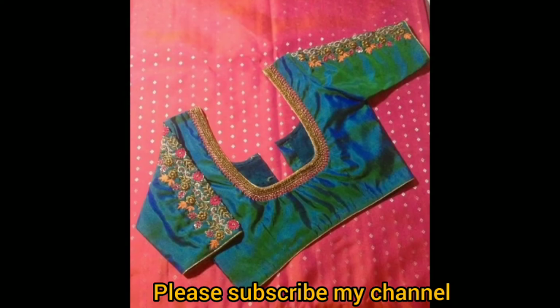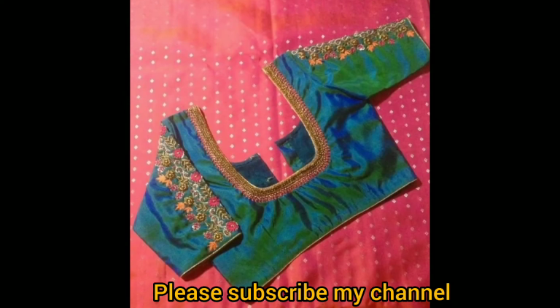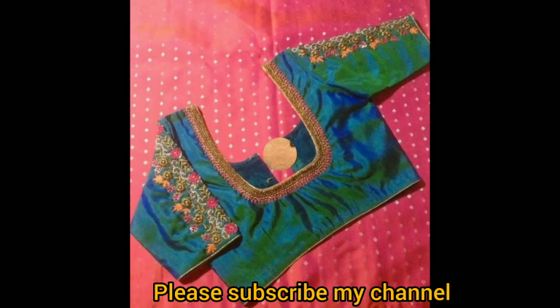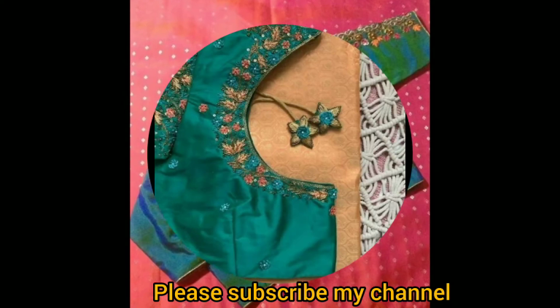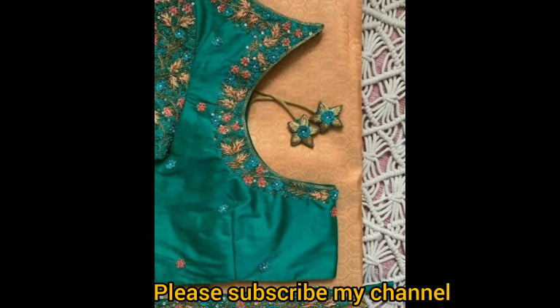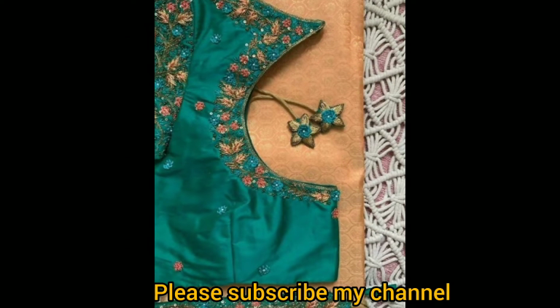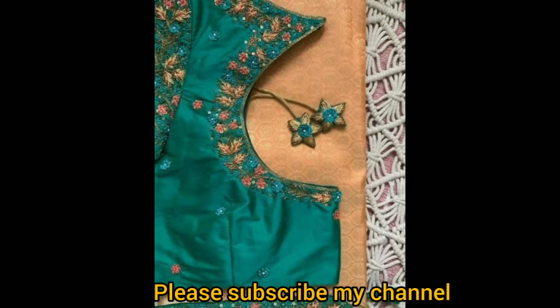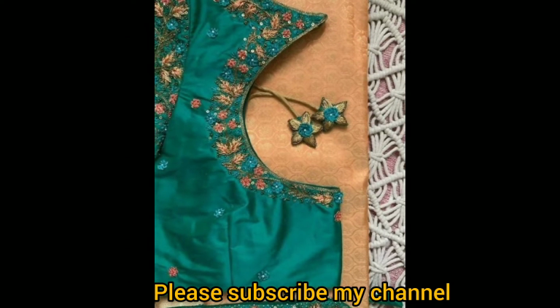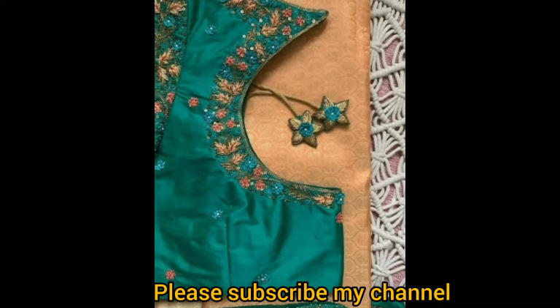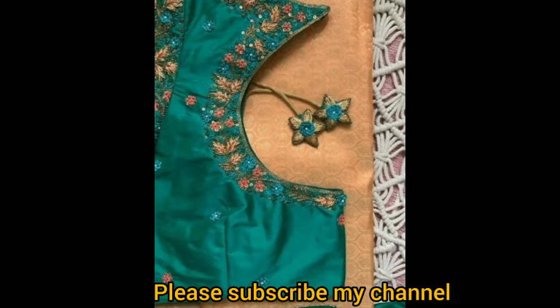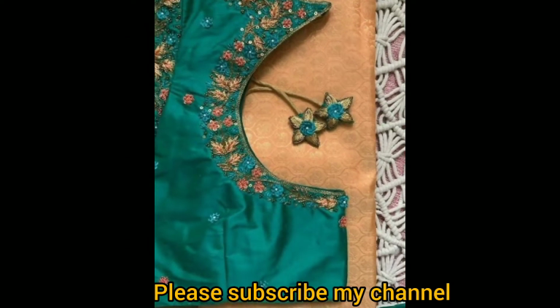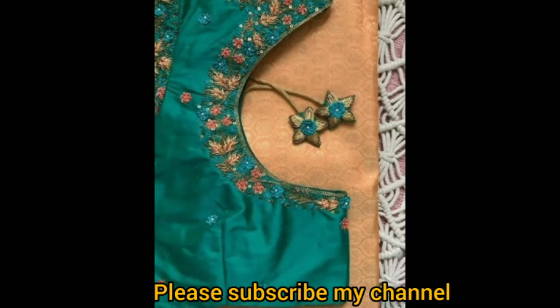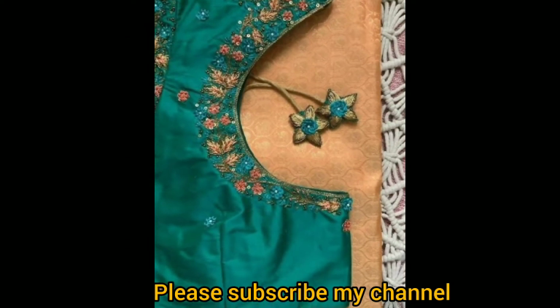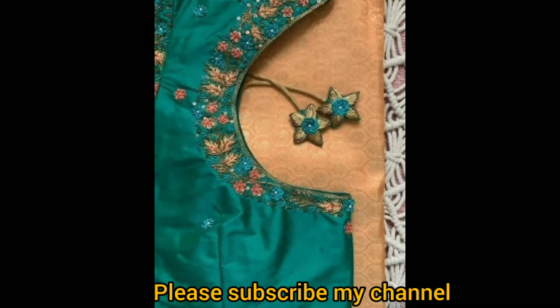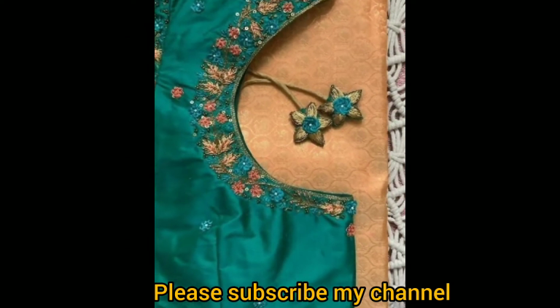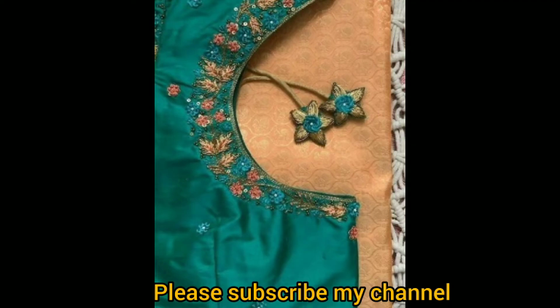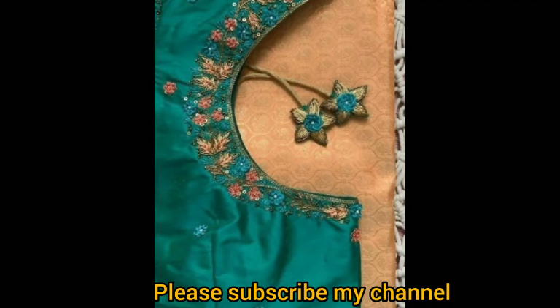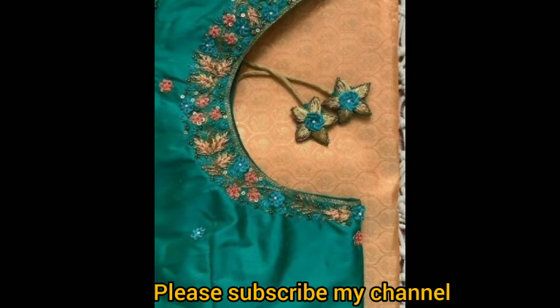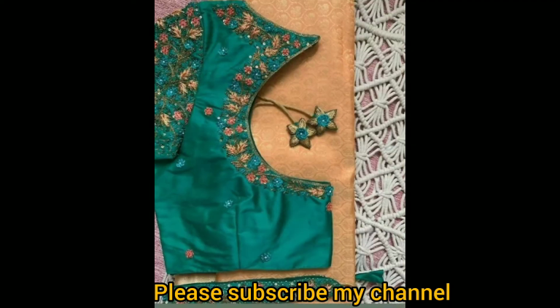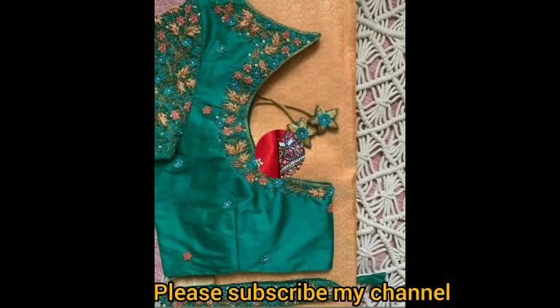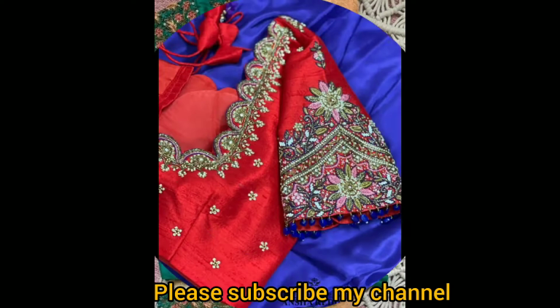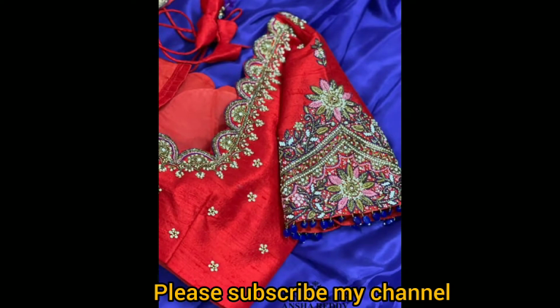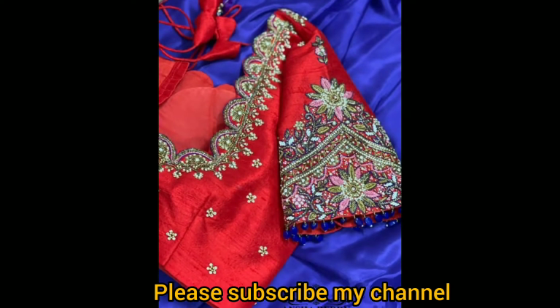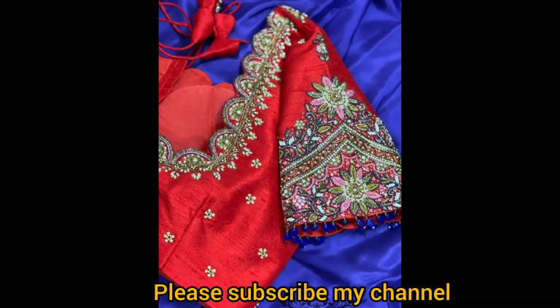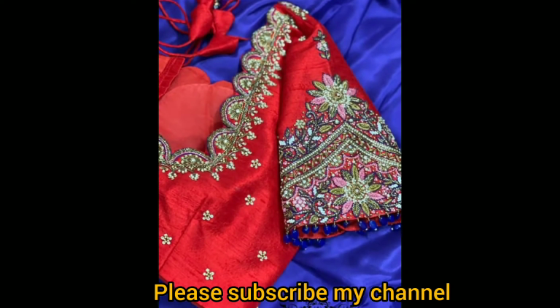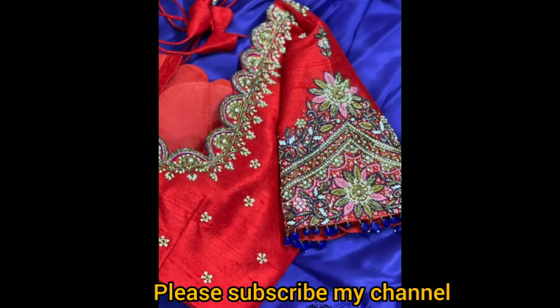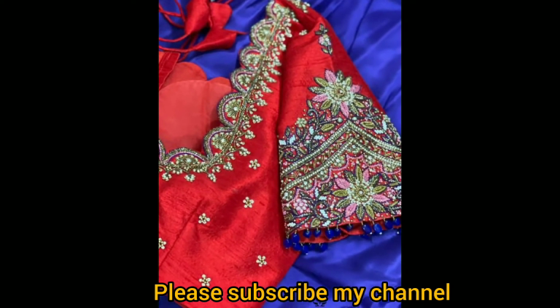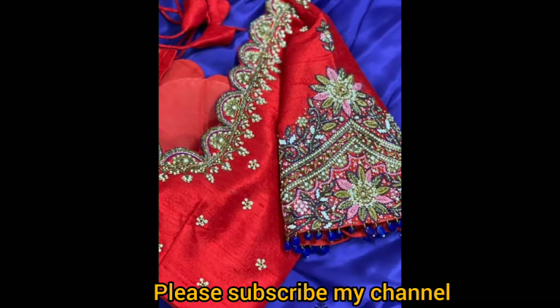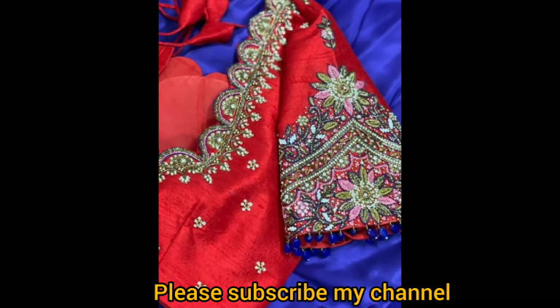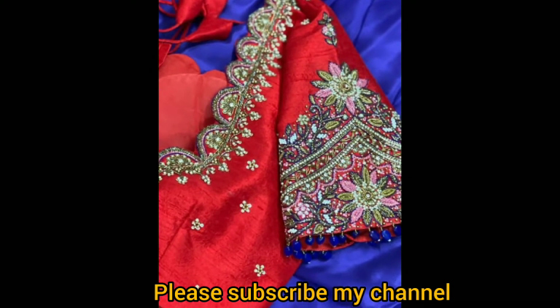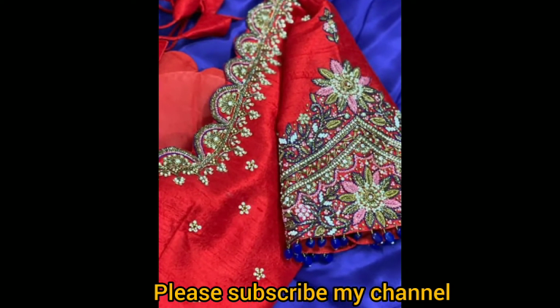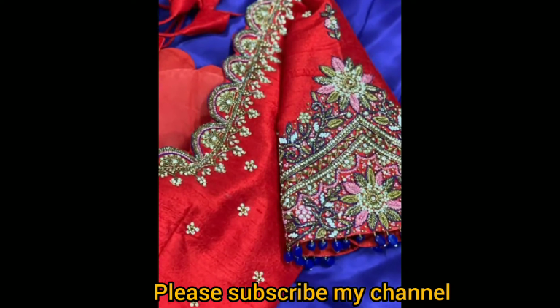Friends, I am going to show you a lot of new videos. Please like and share the video. Thanks for watching.